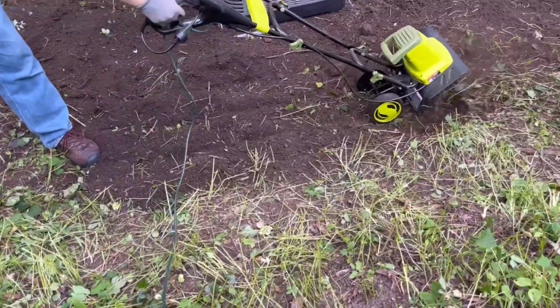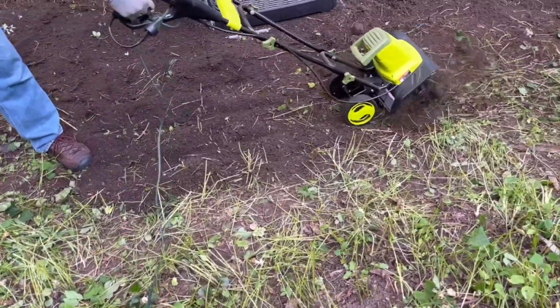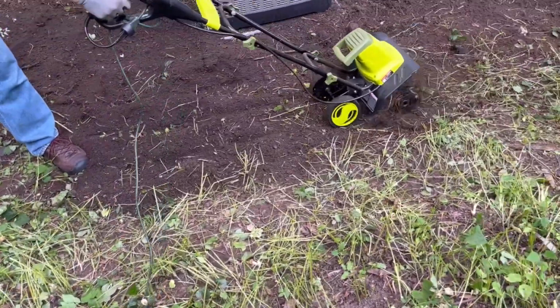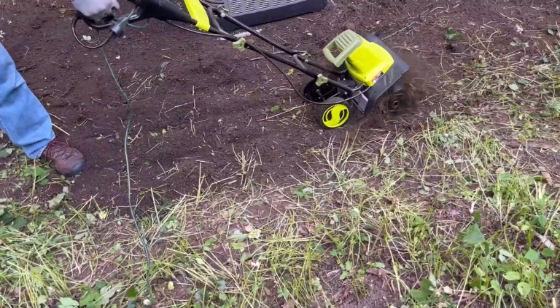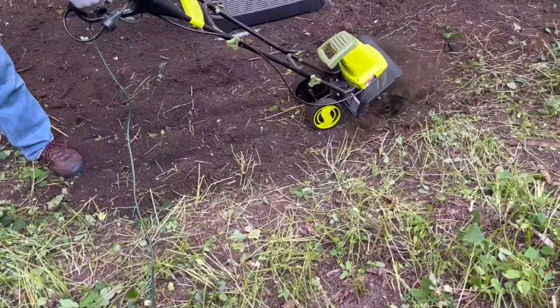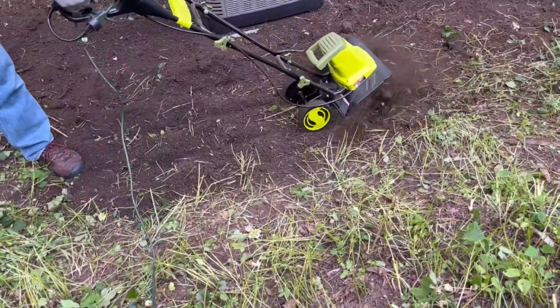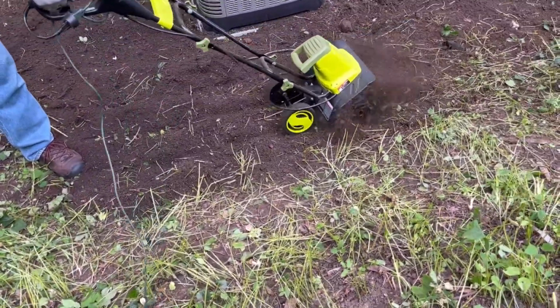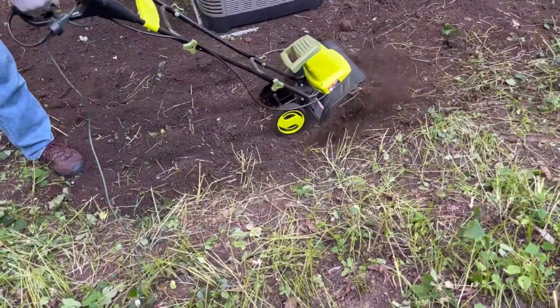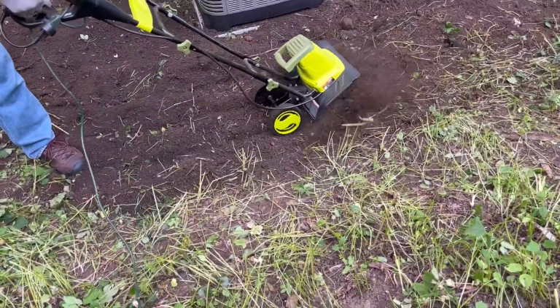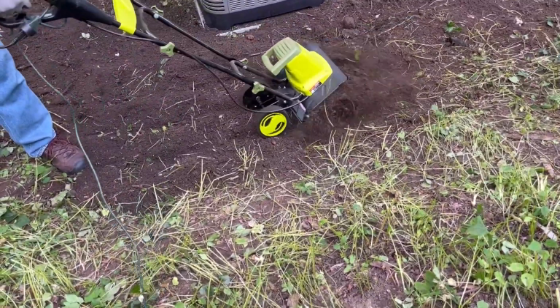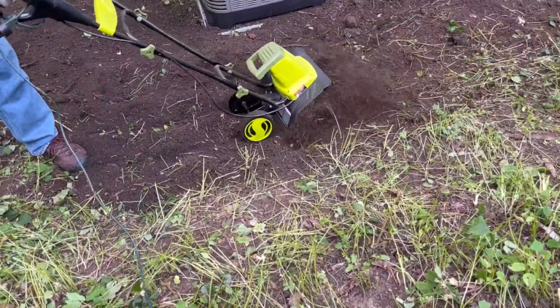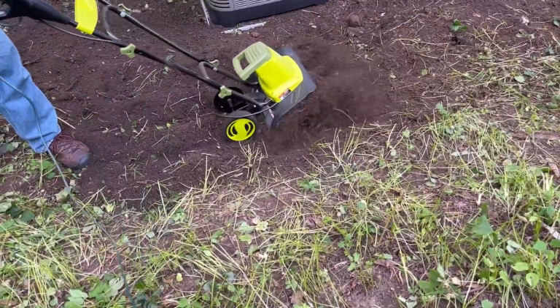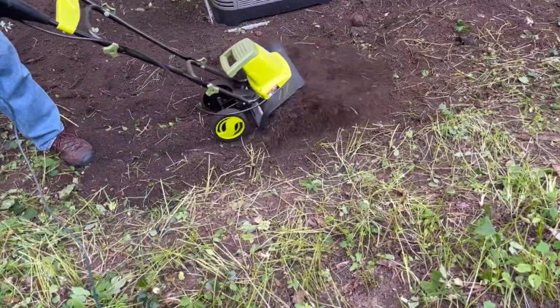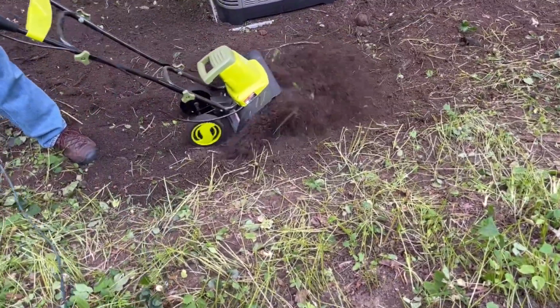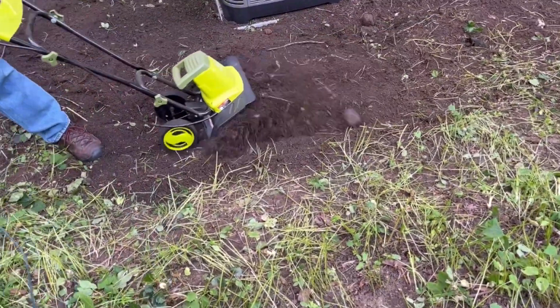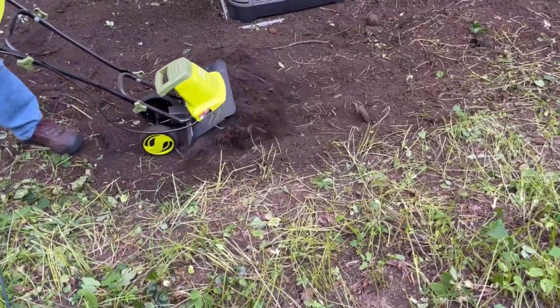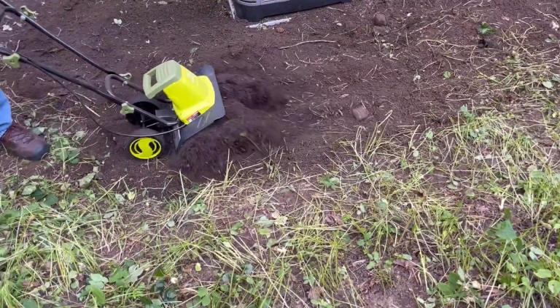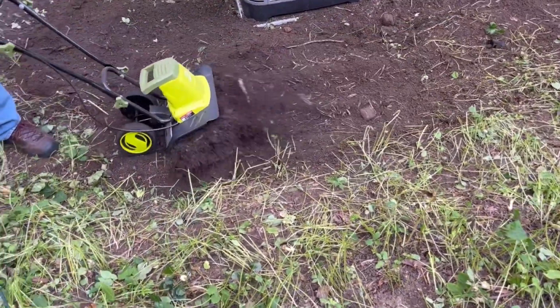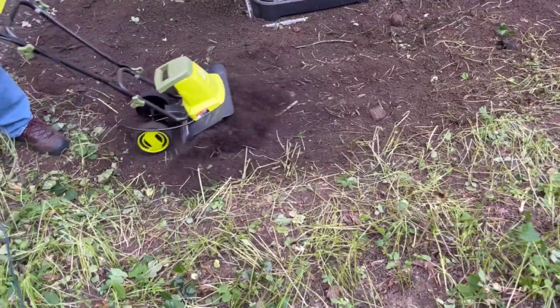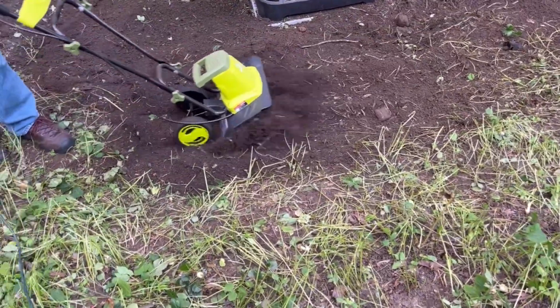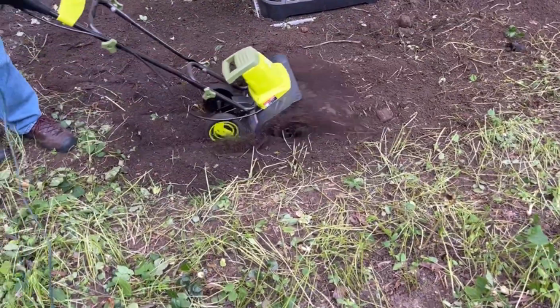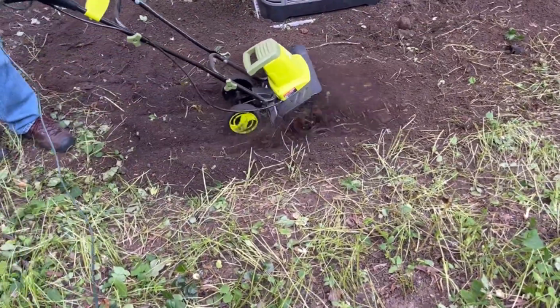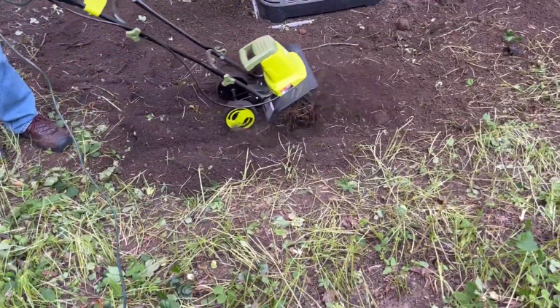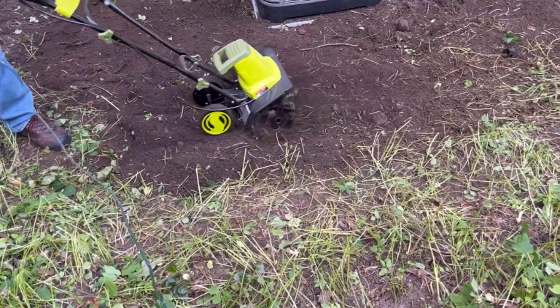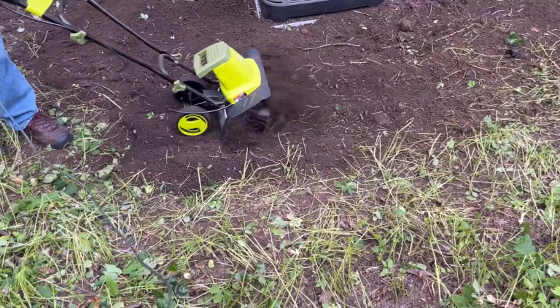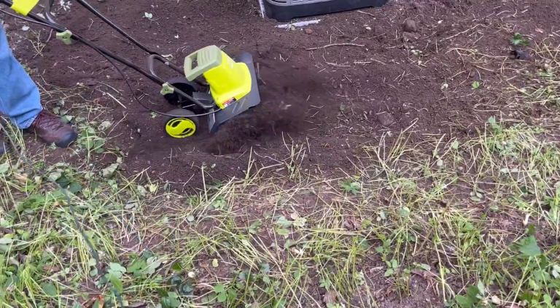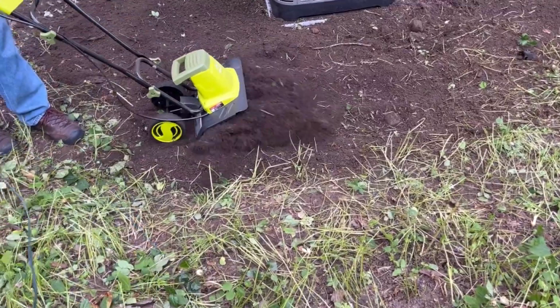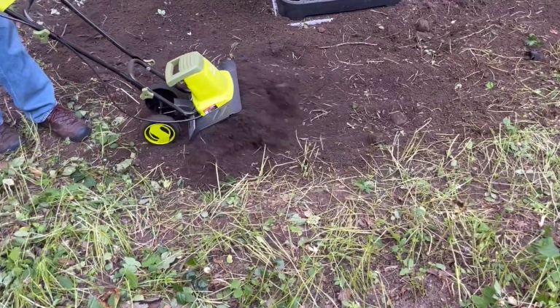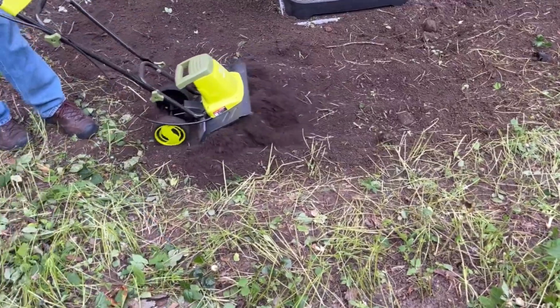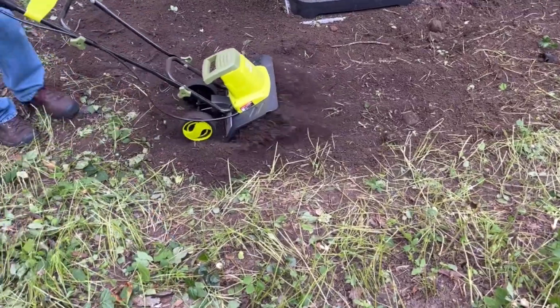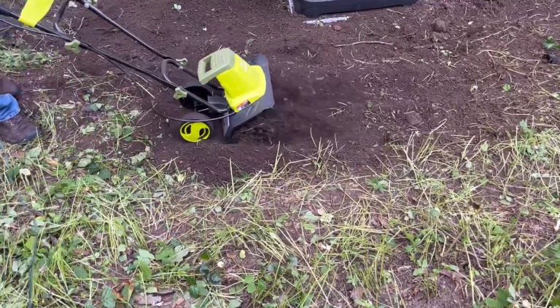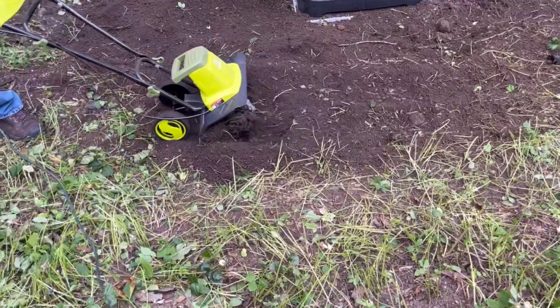It's all electric, it doesn't require any gas — all you do is plug it in and get it started.